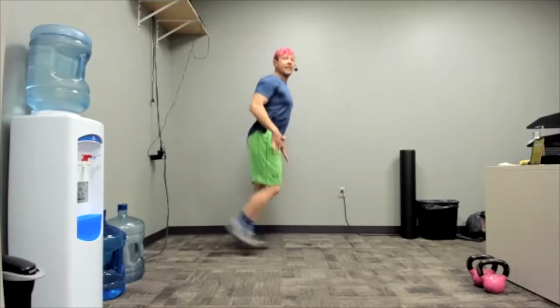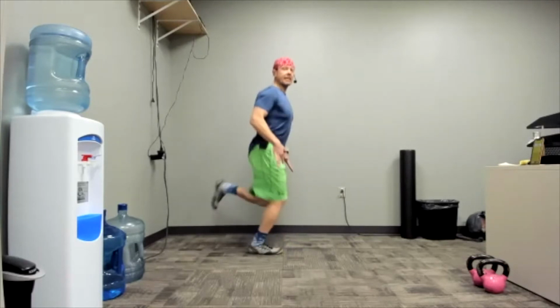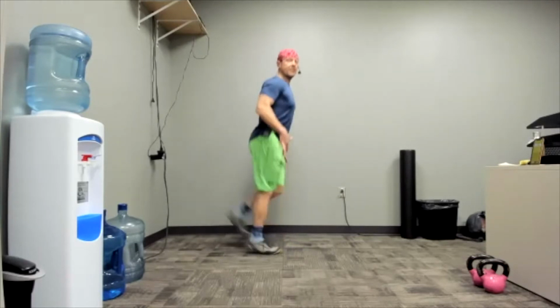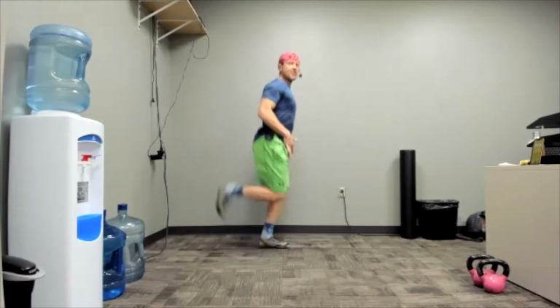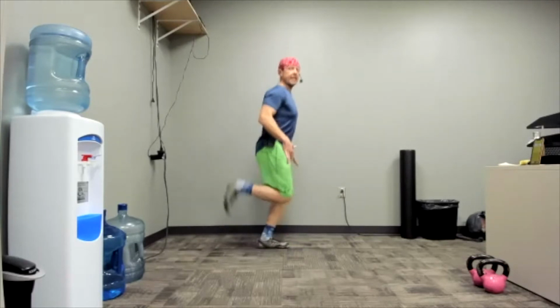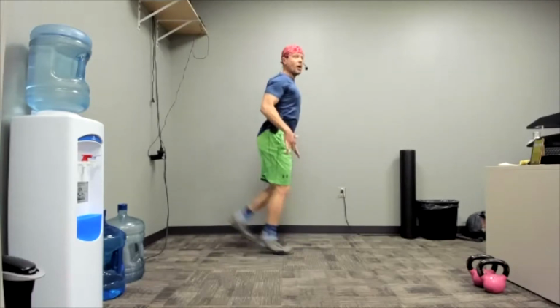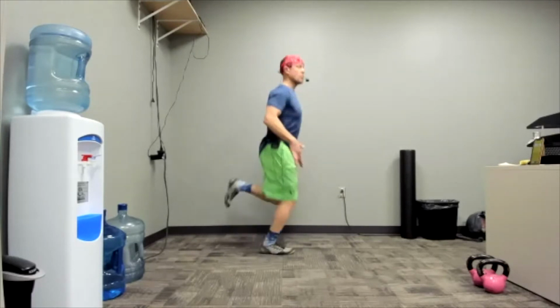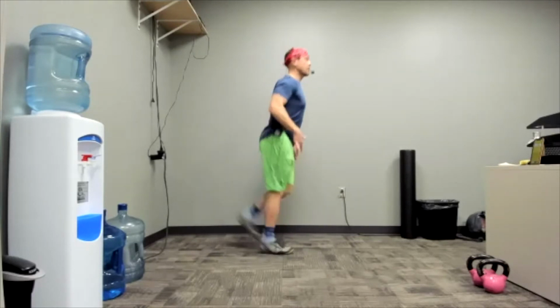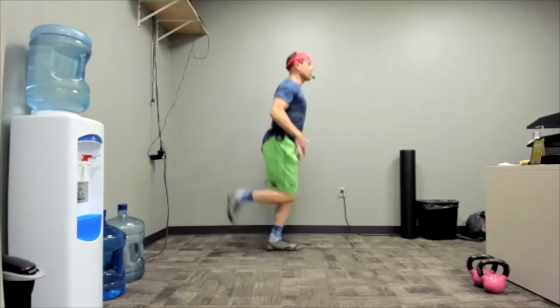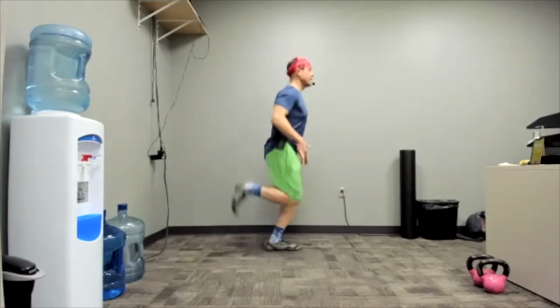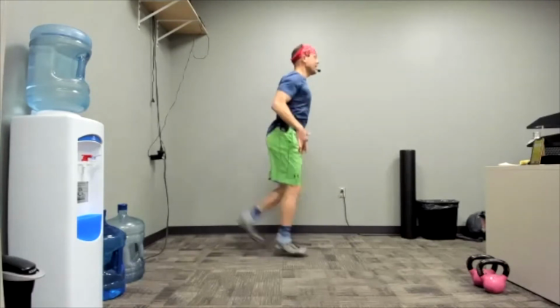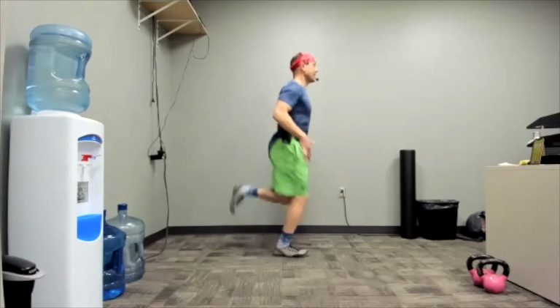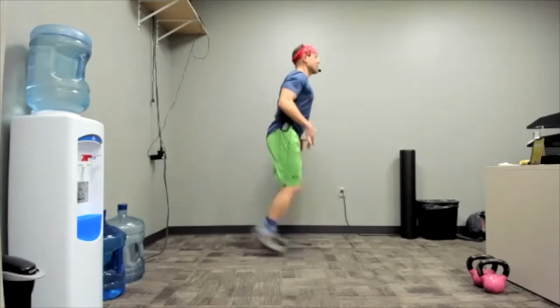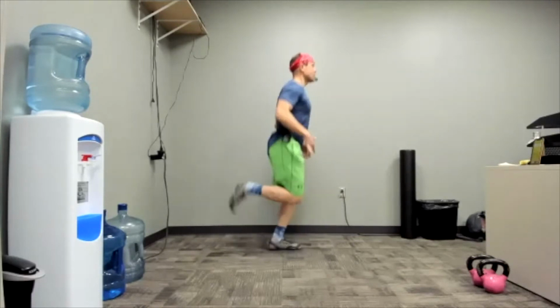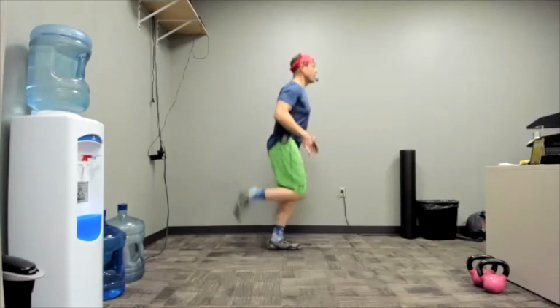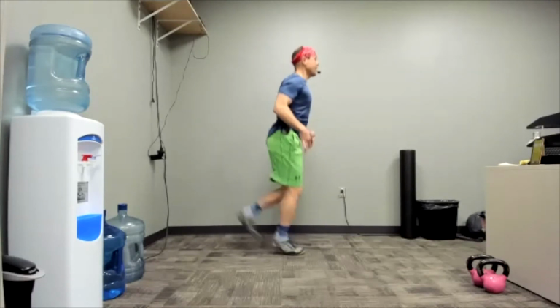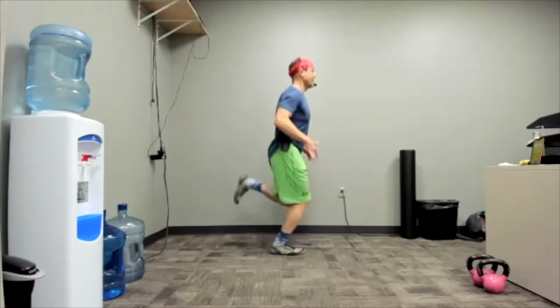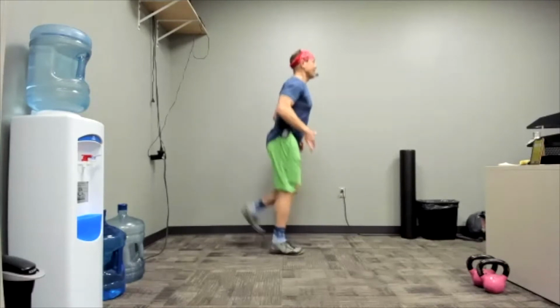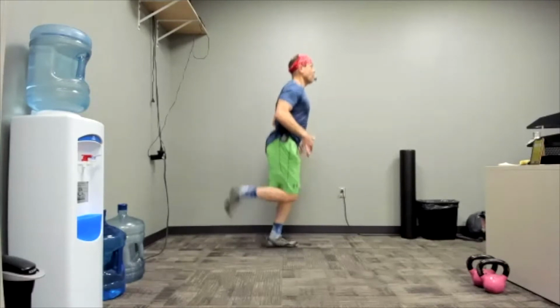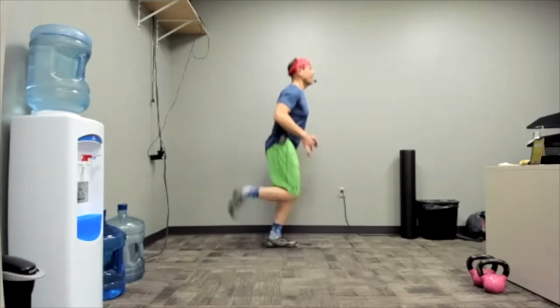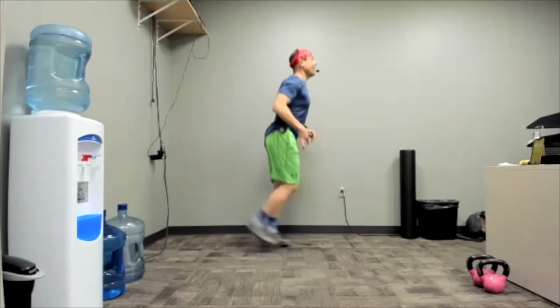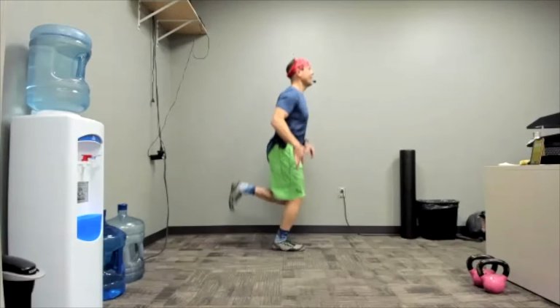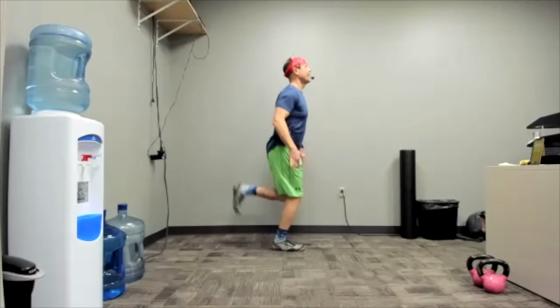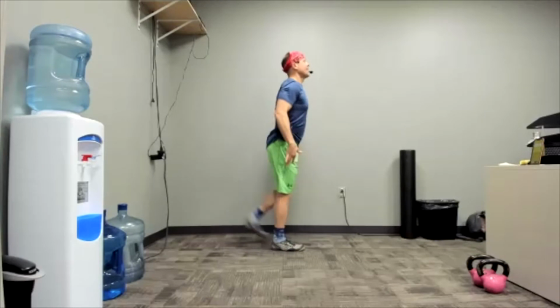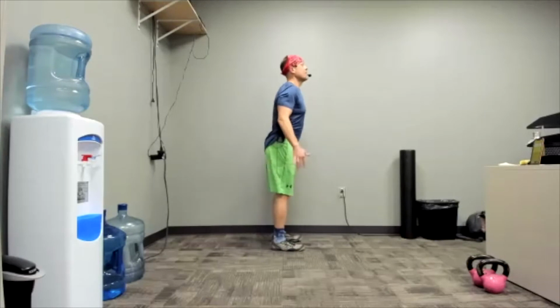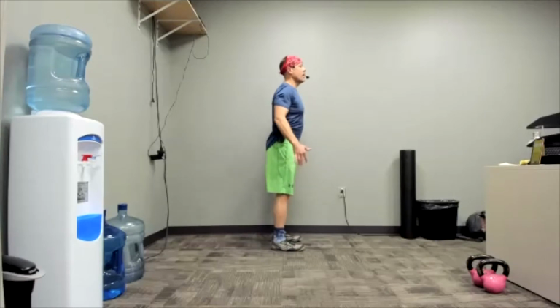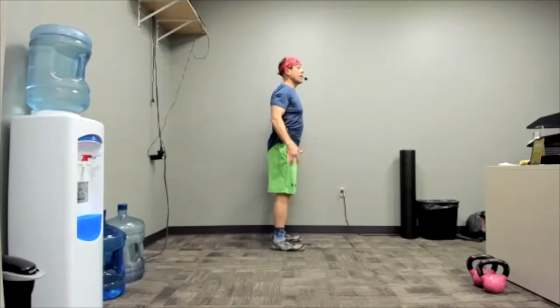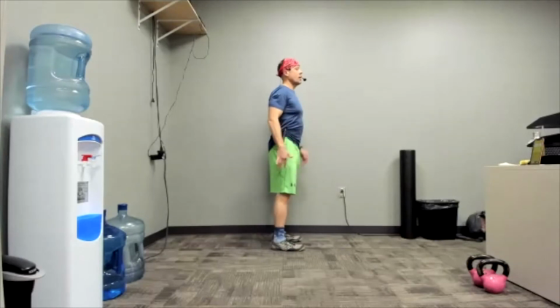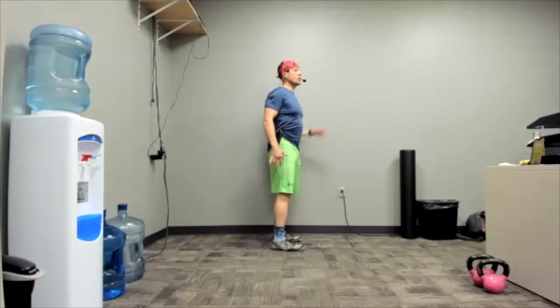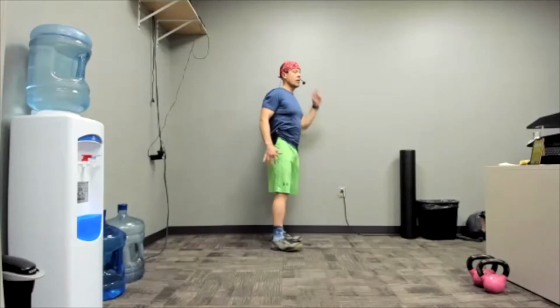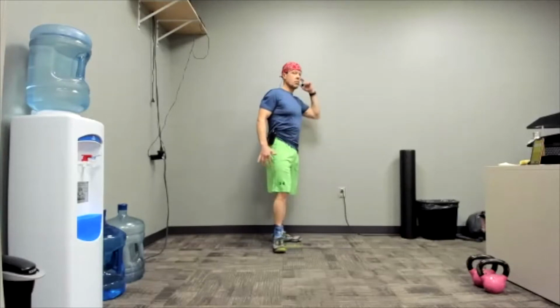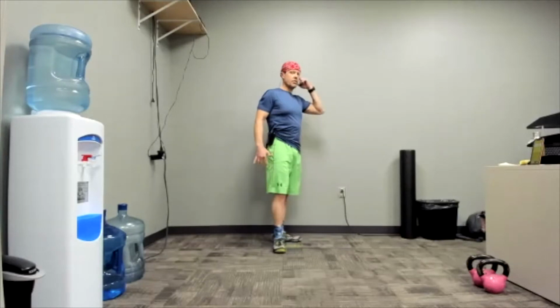Heels kick up. Three, two, one. Come on out. Perfect.